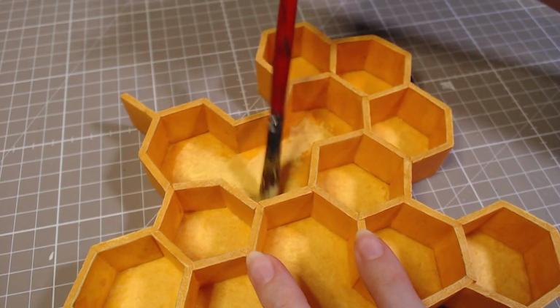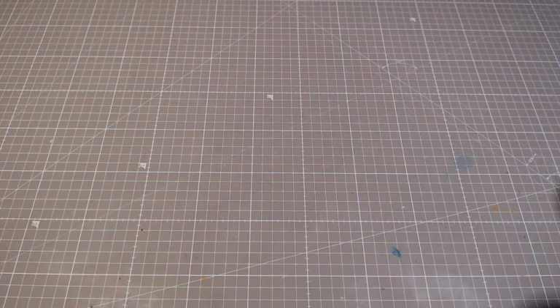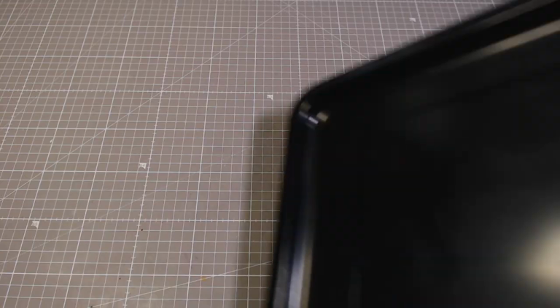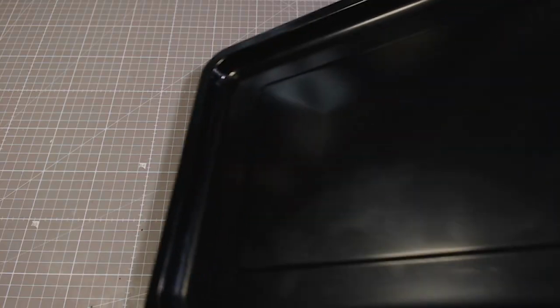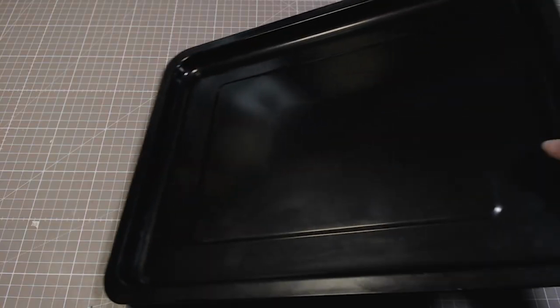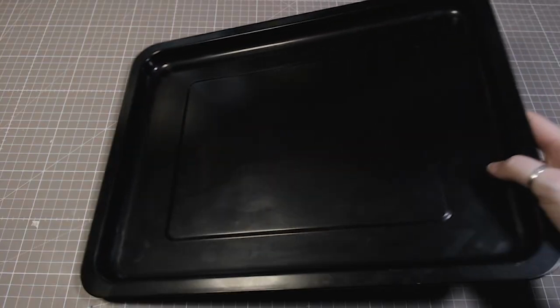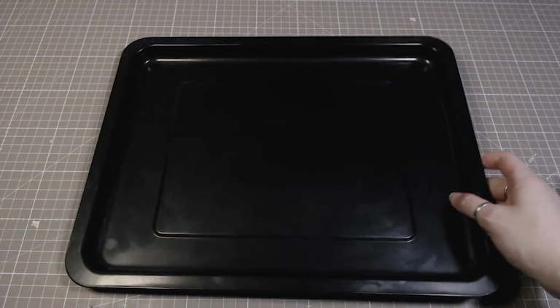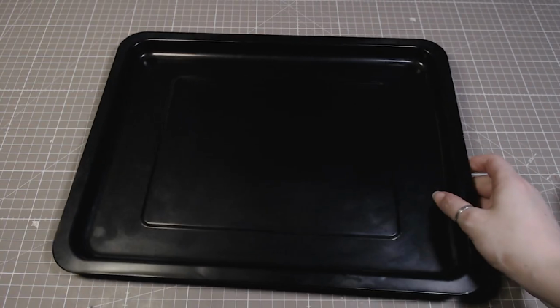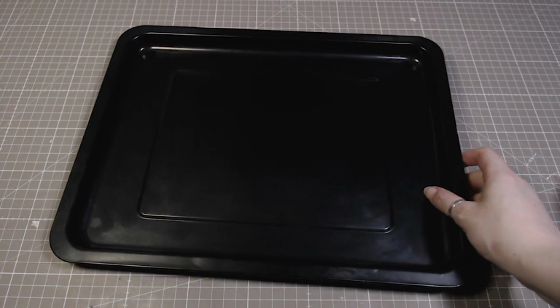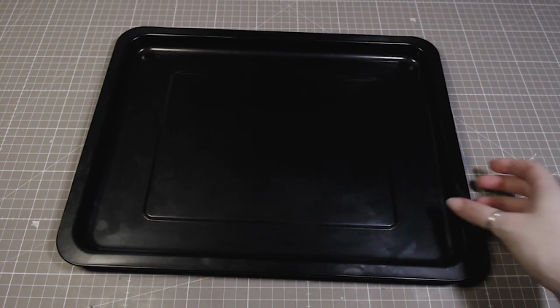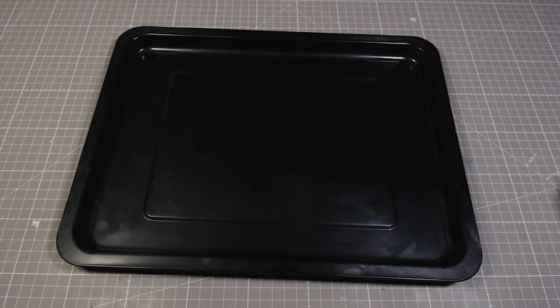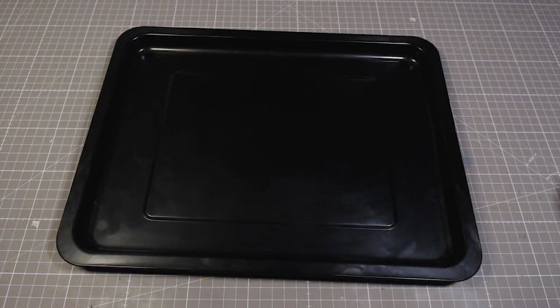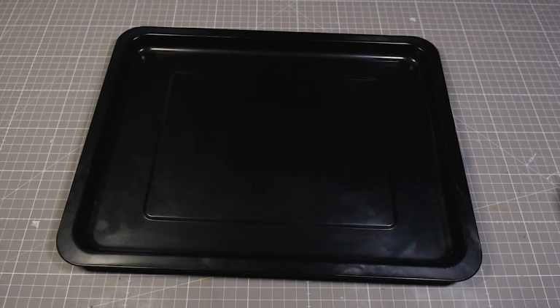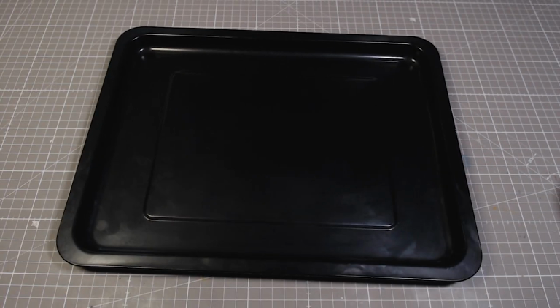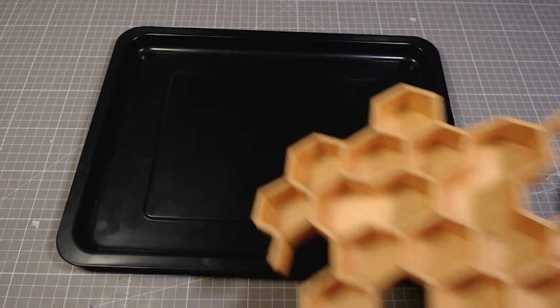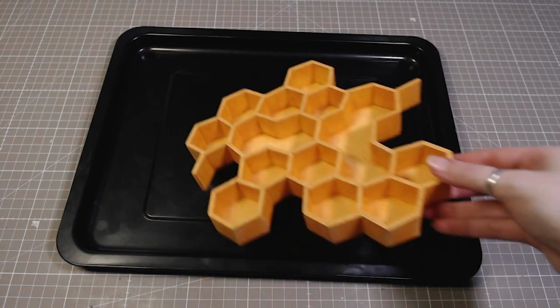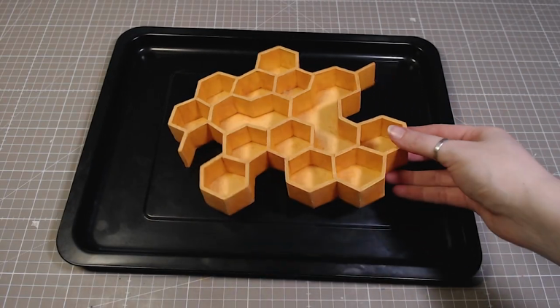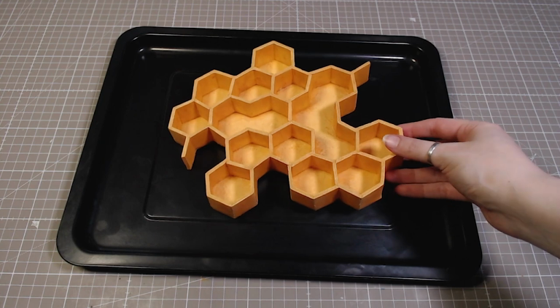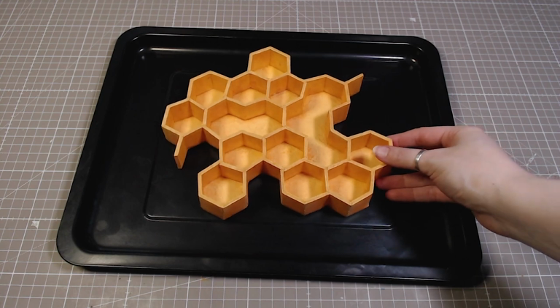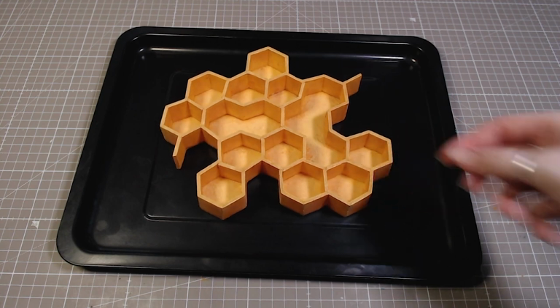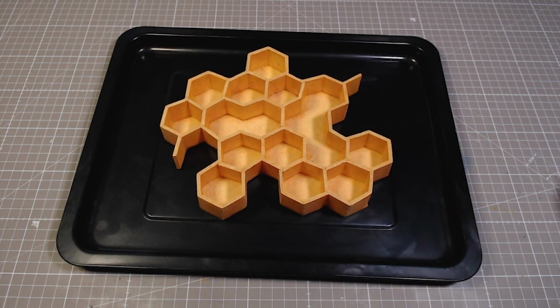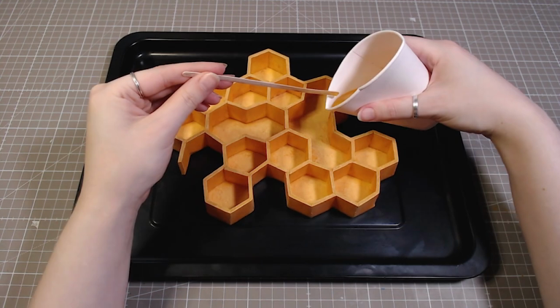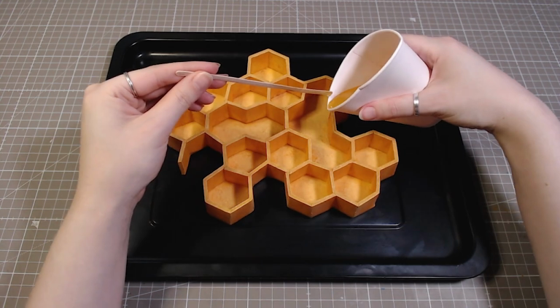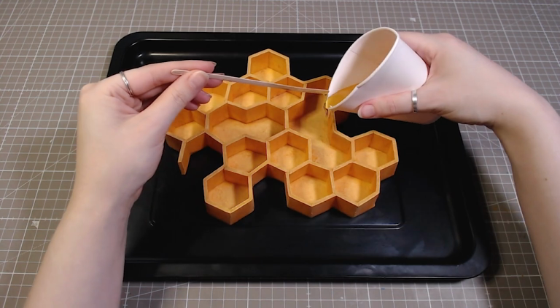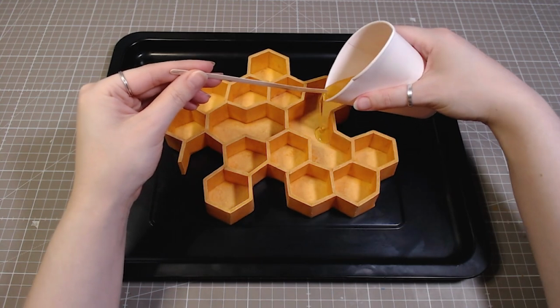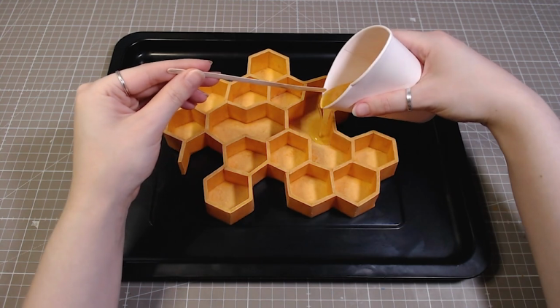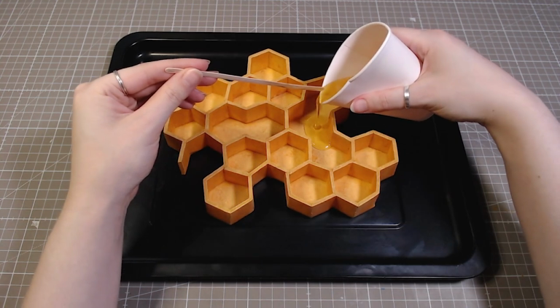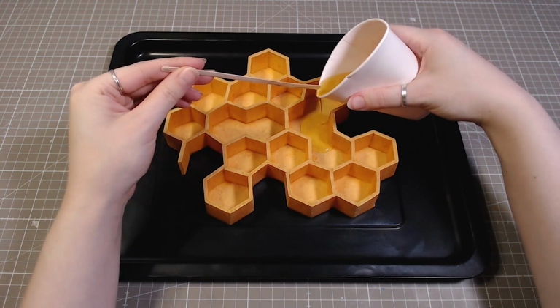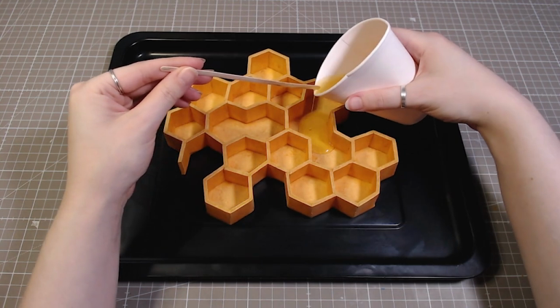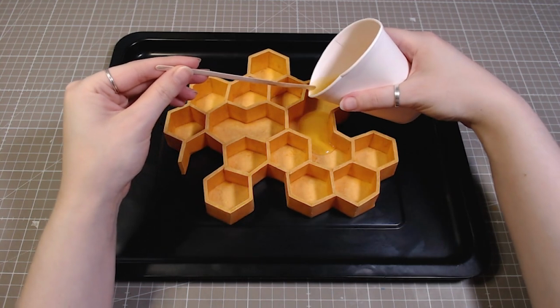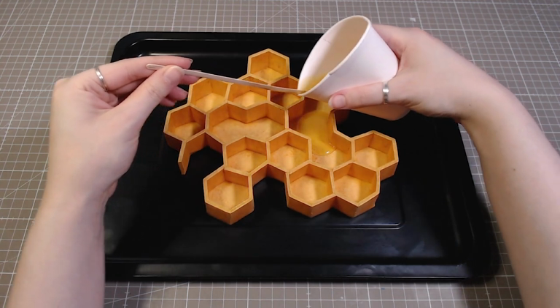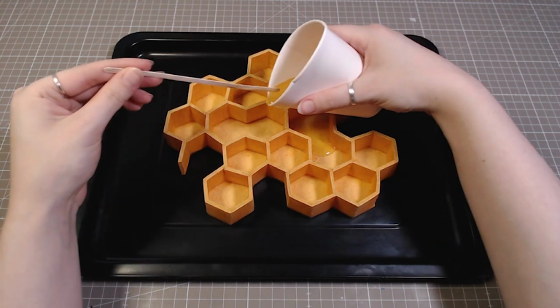I wanted to test it out a bit and seal it some more before the final pour, so I poured in a little bit of resin and just let it cure.